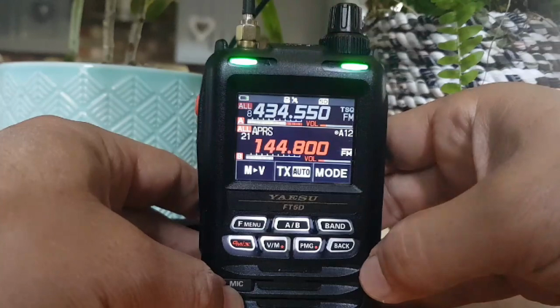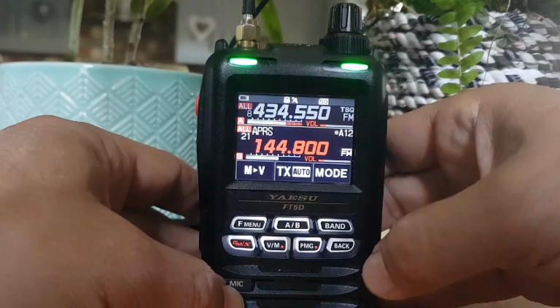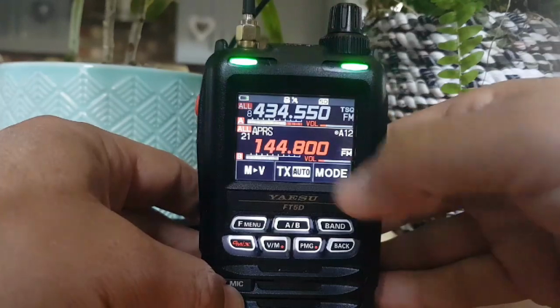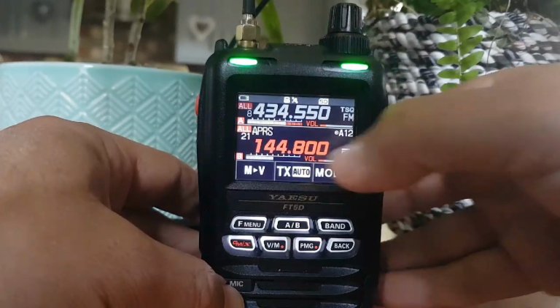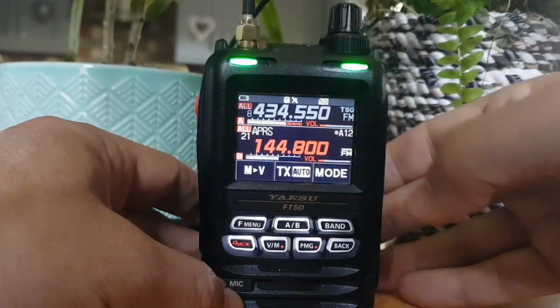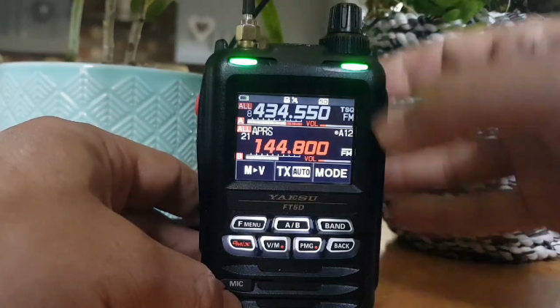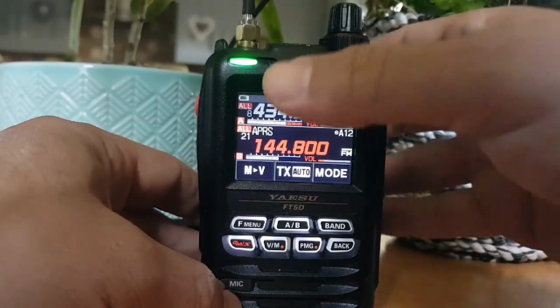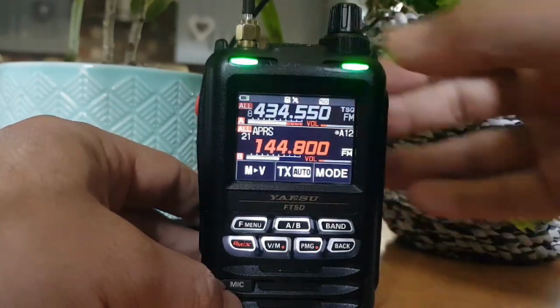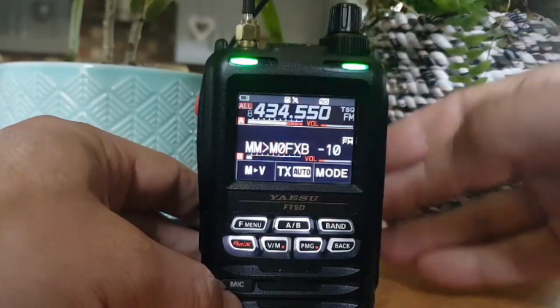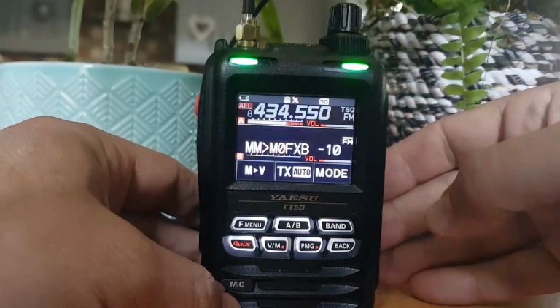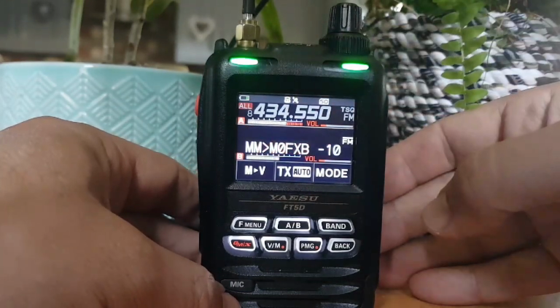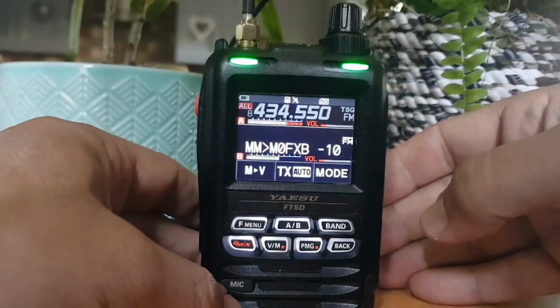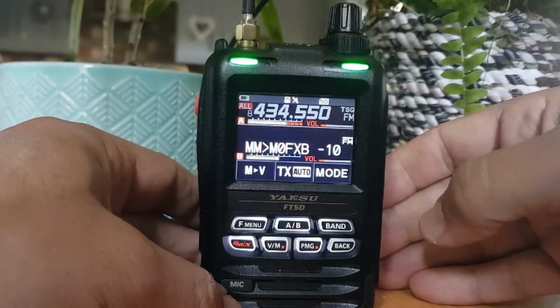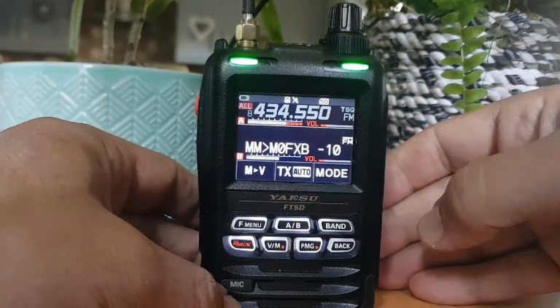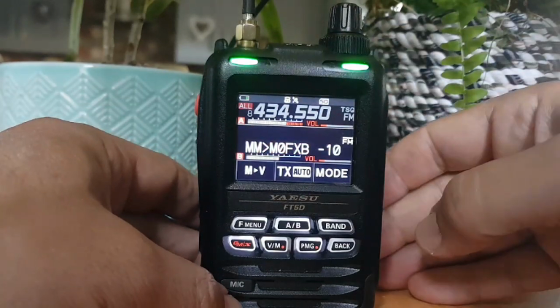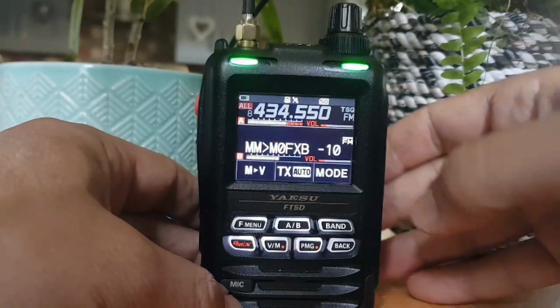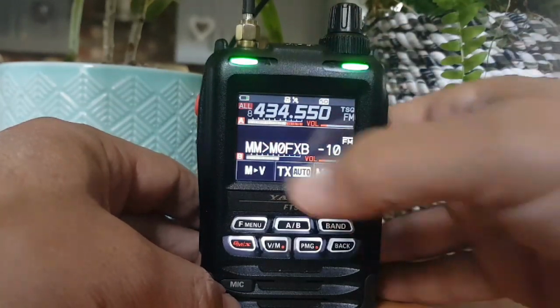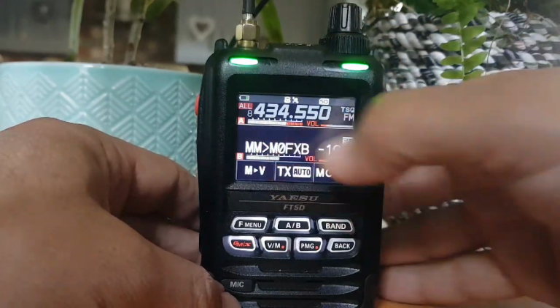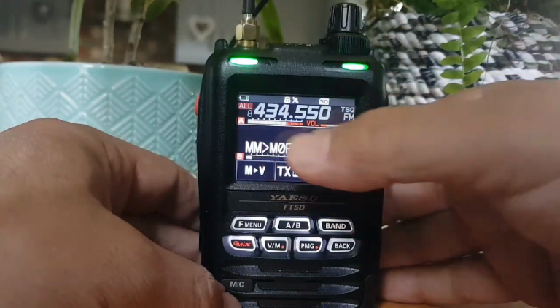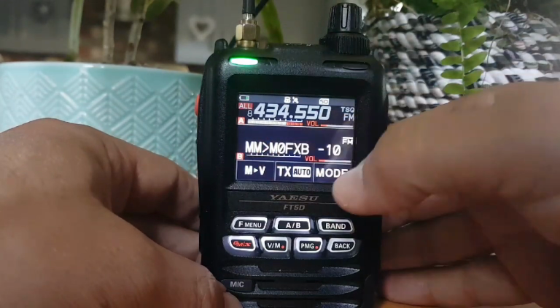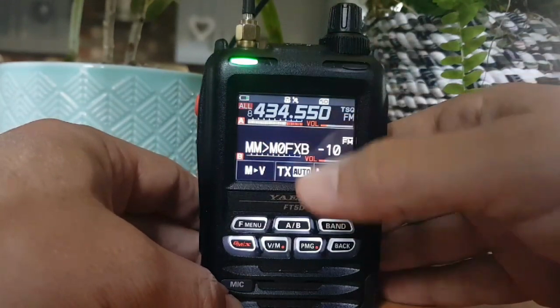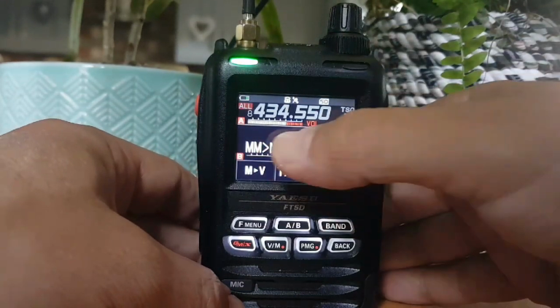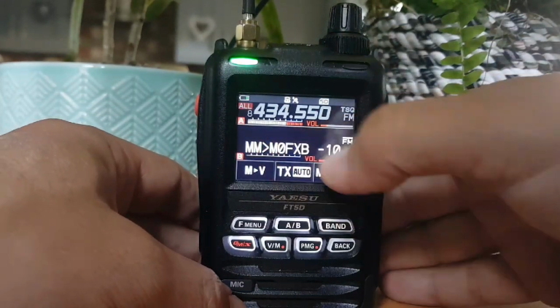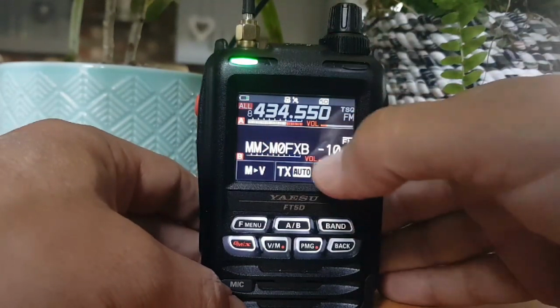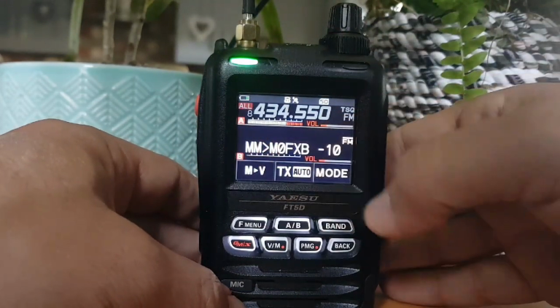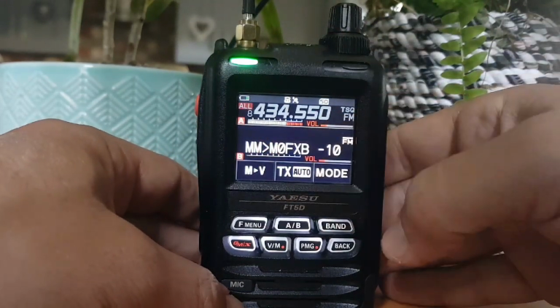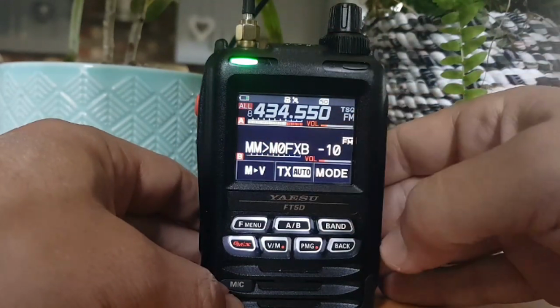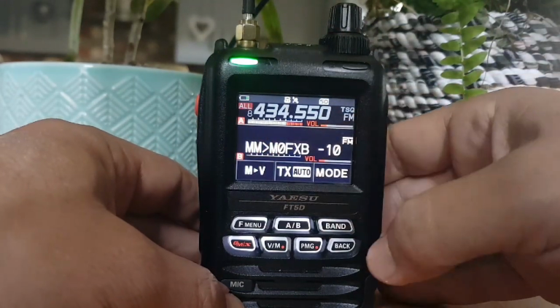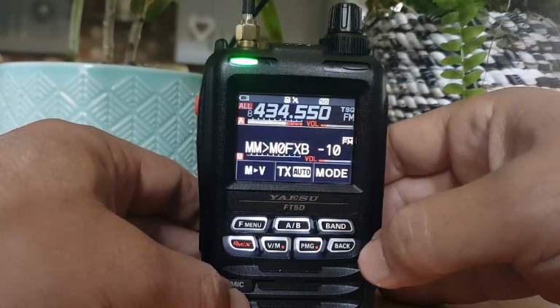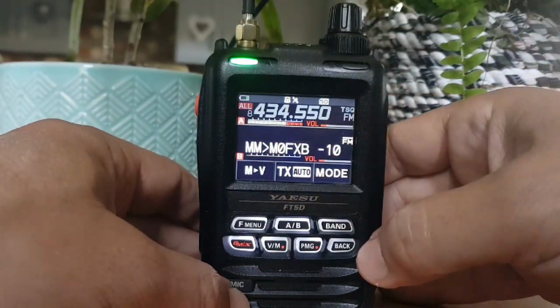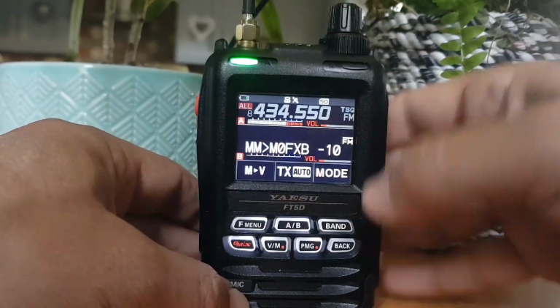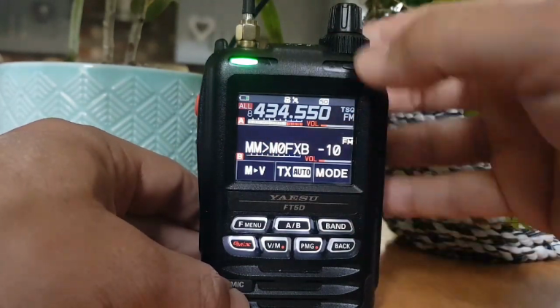That gets sent out - you've seen it go red for transmit. And I get a copy as well by the looks of it.